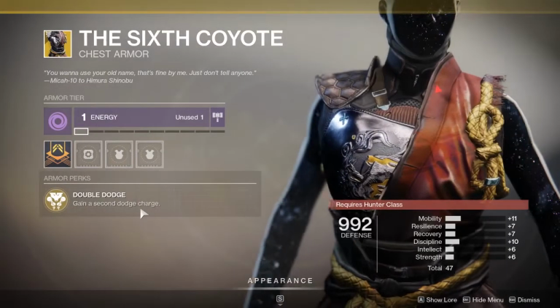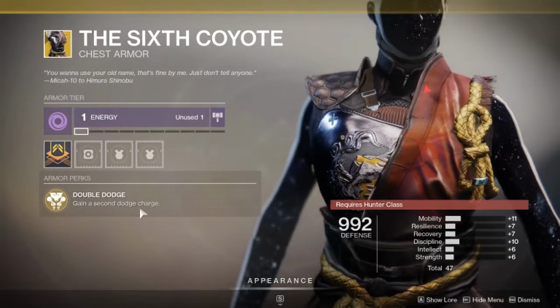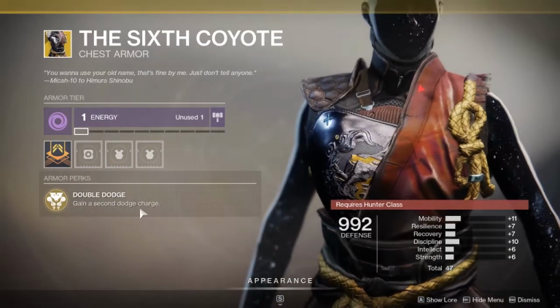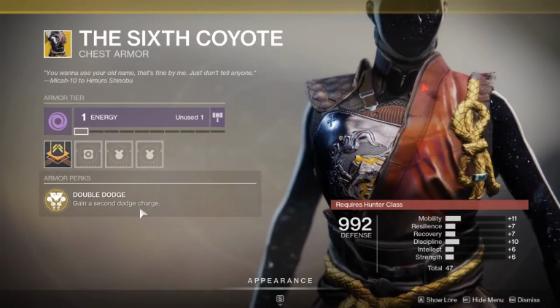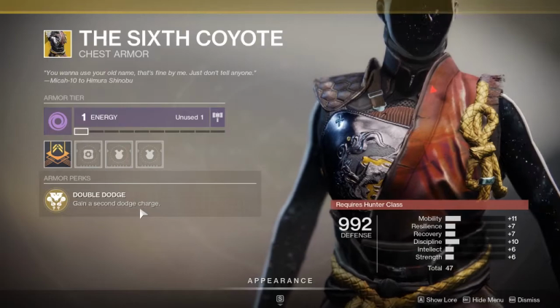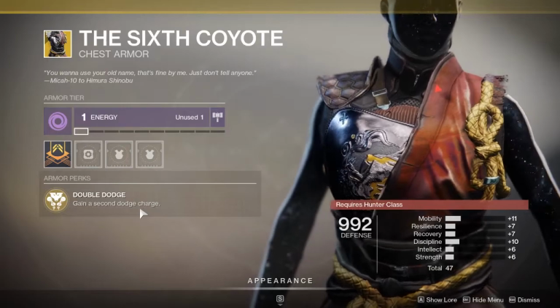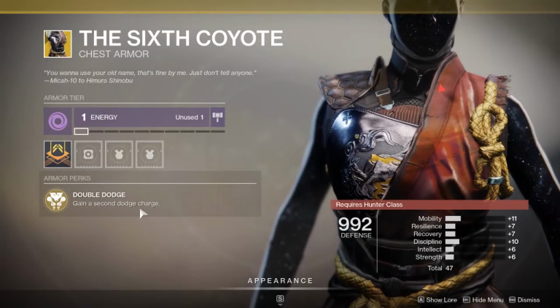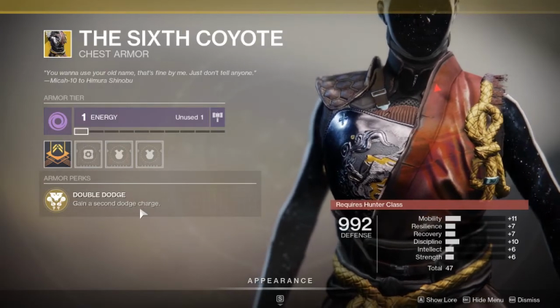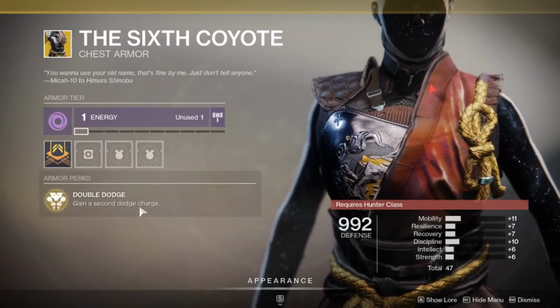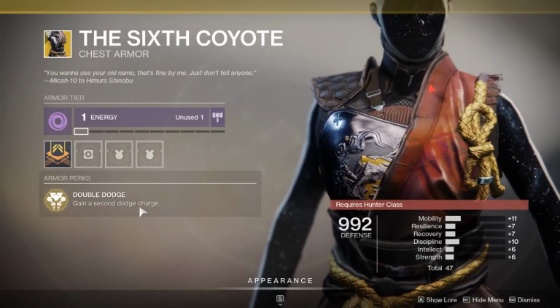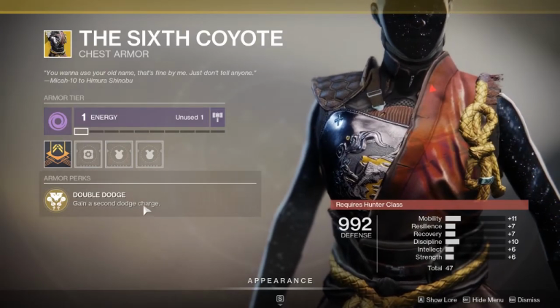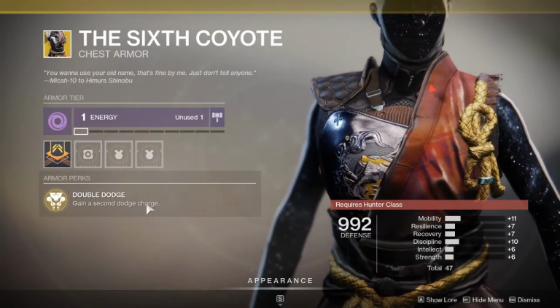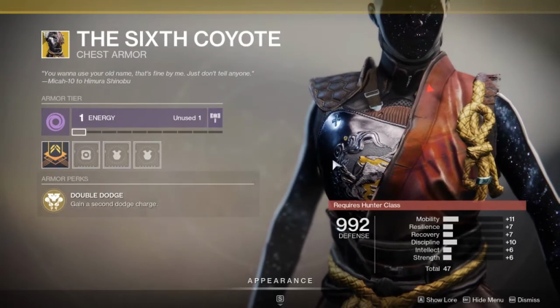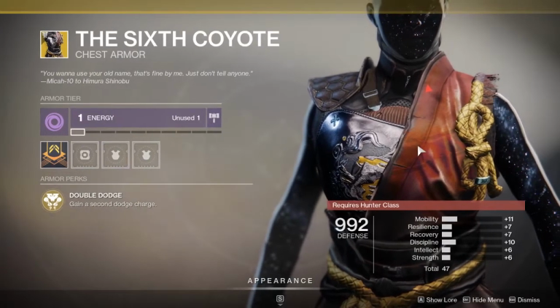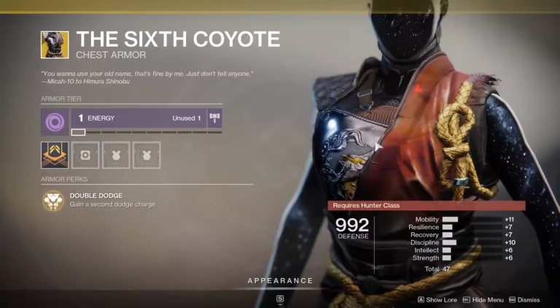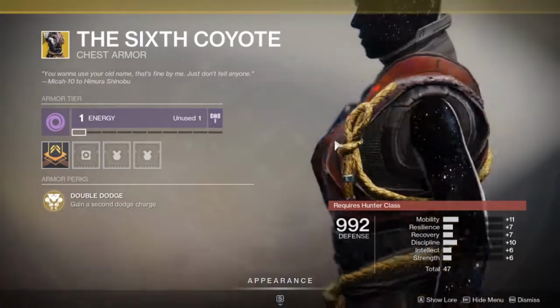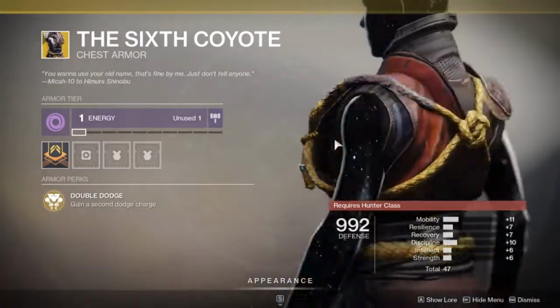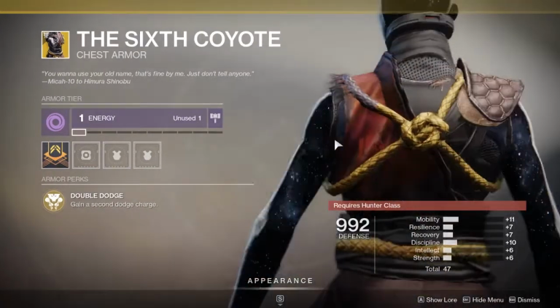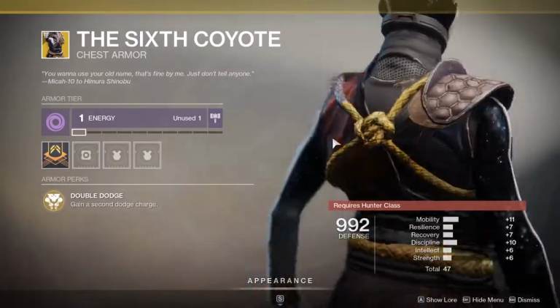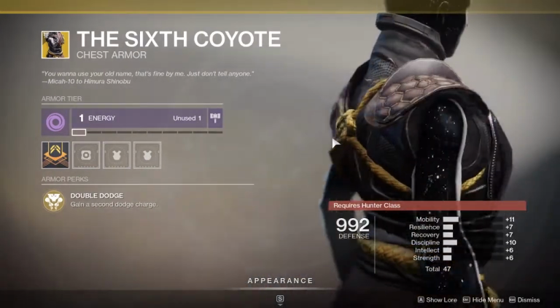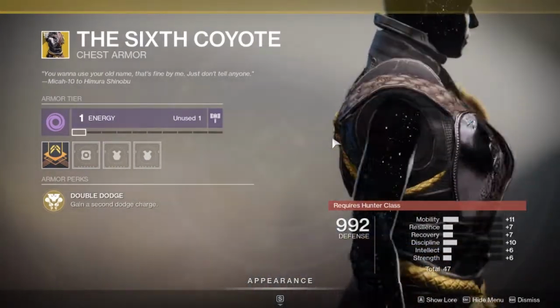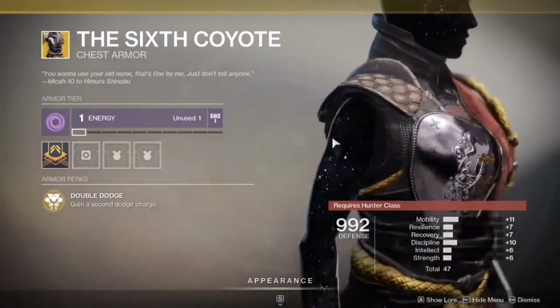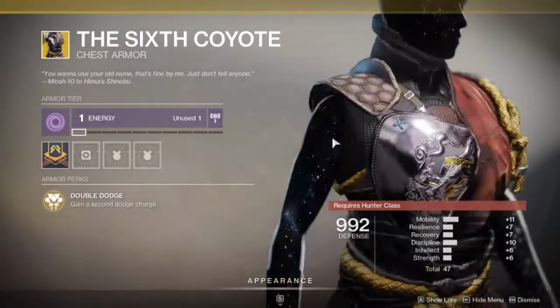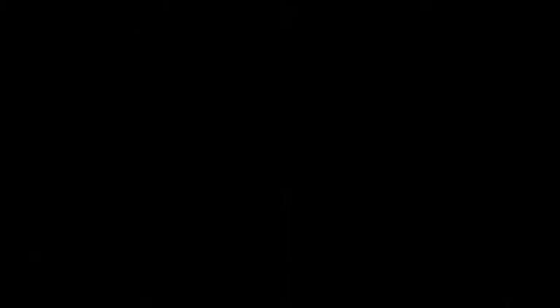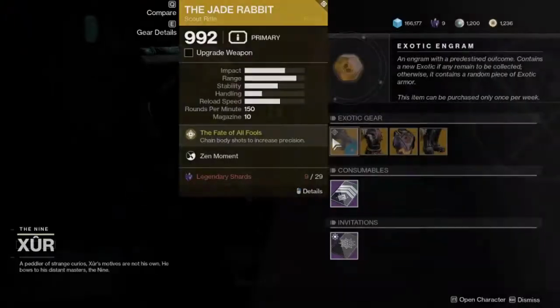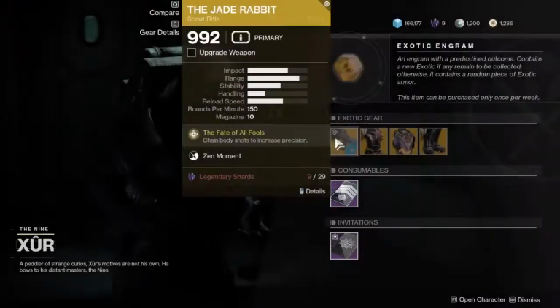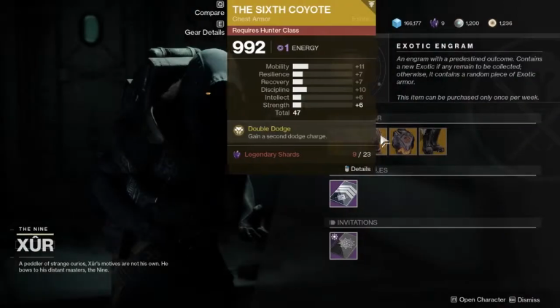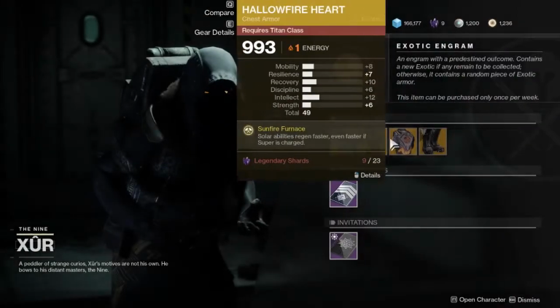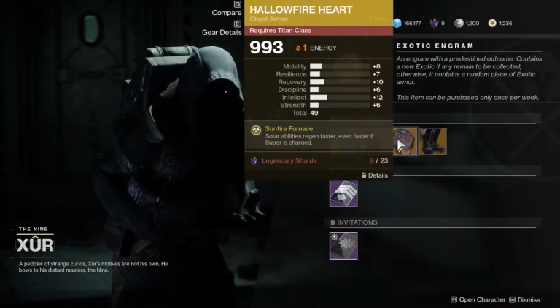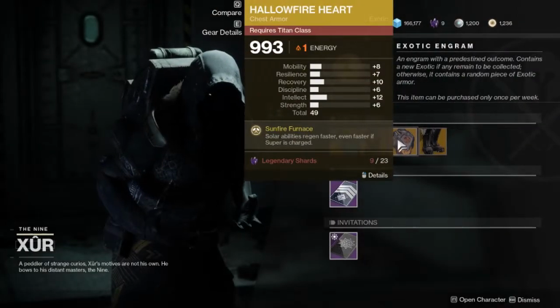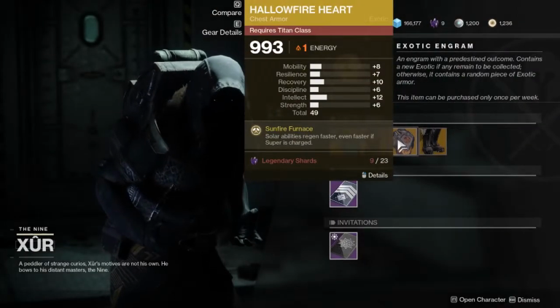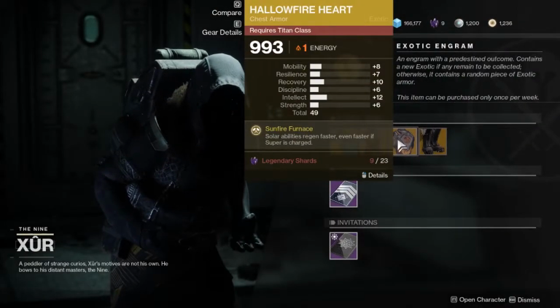Moving on, we have the Sixth Coyote for hunters. If you want to dodge again, you can dodge a second time — whoopty frickin' do. Moving on from there.